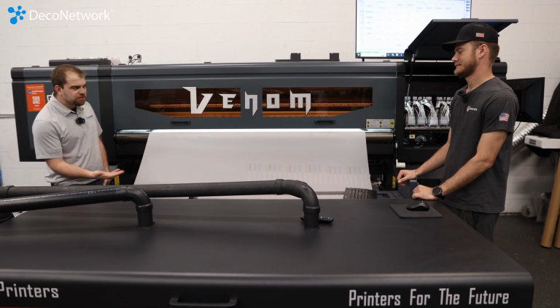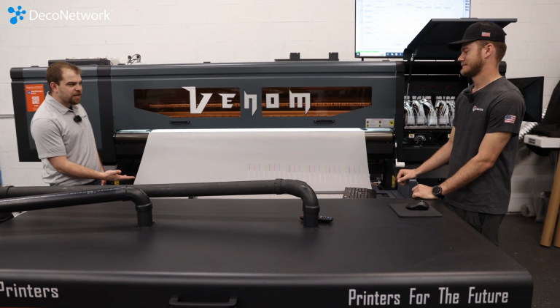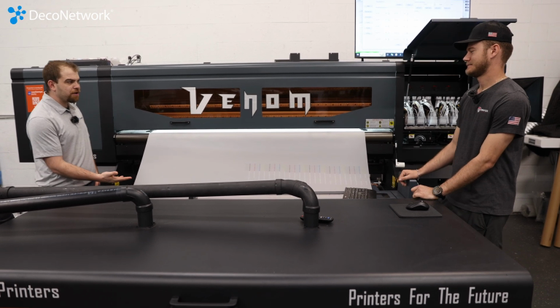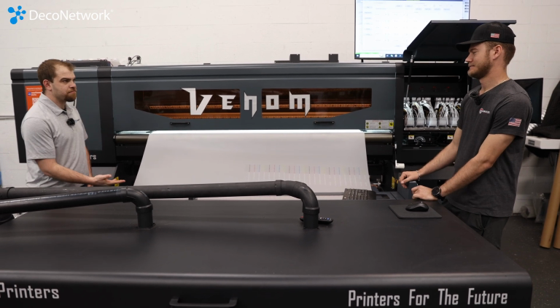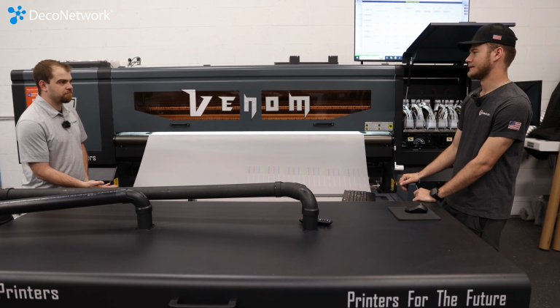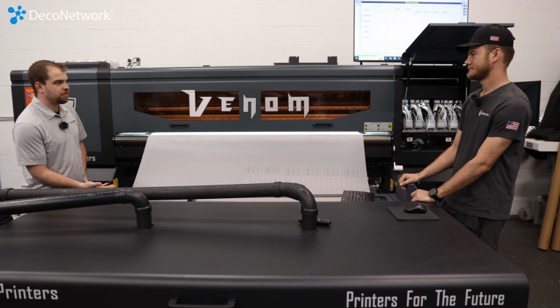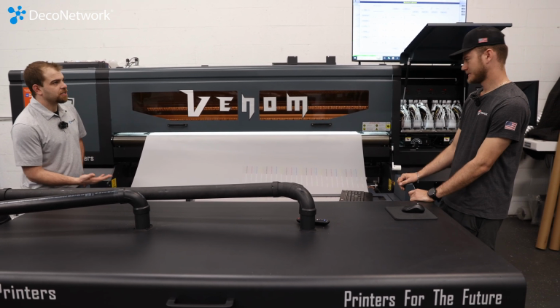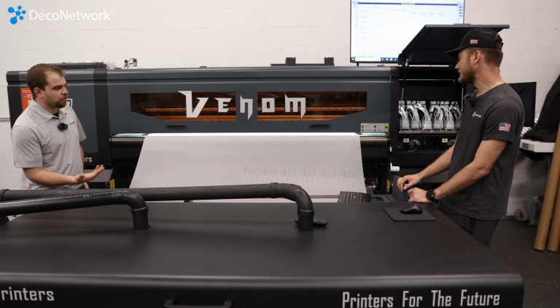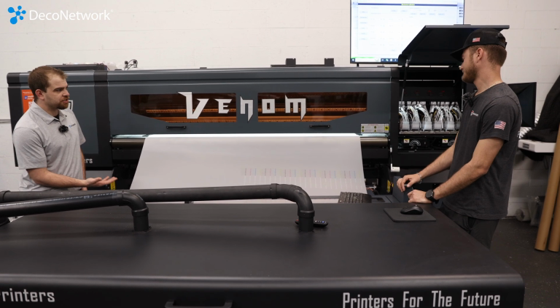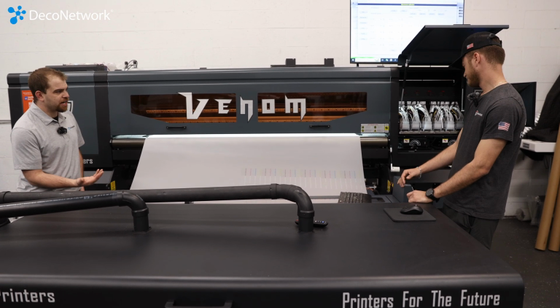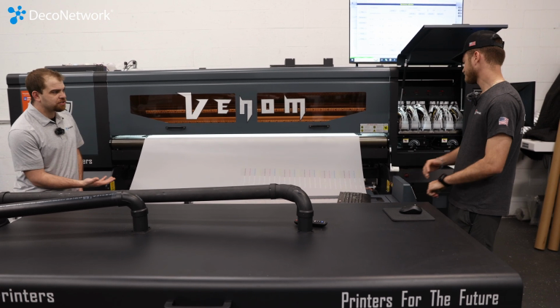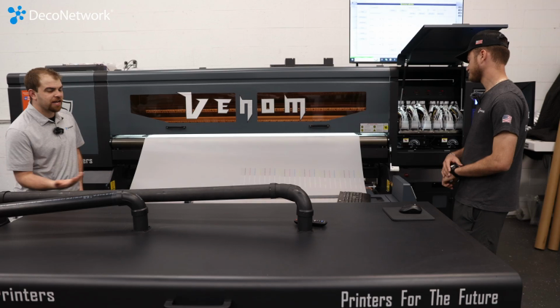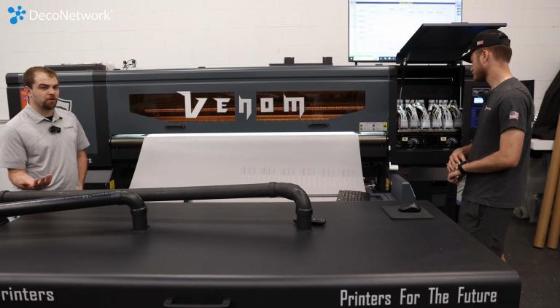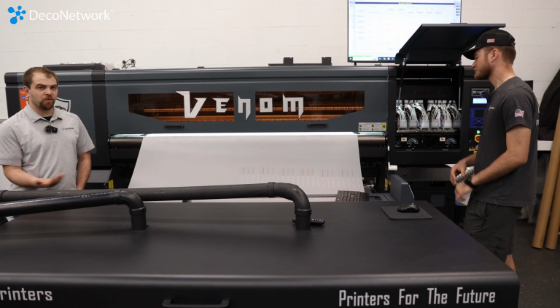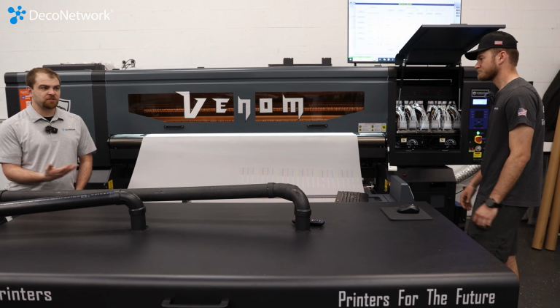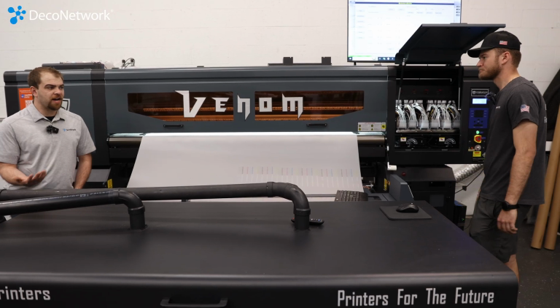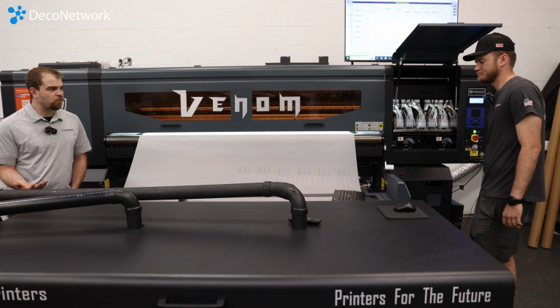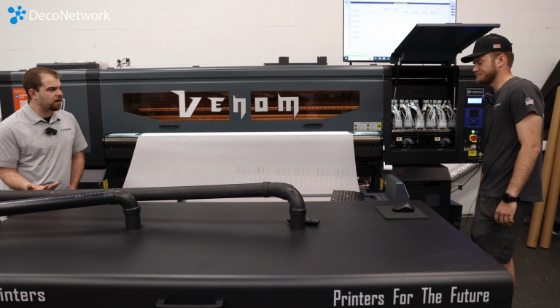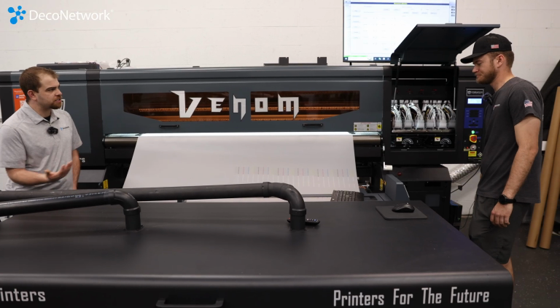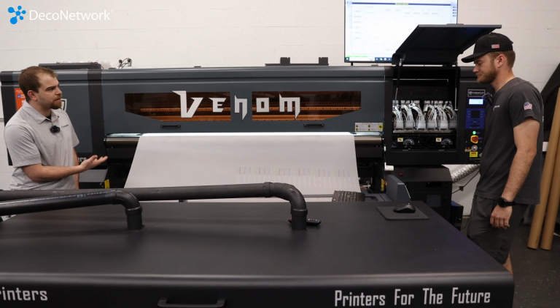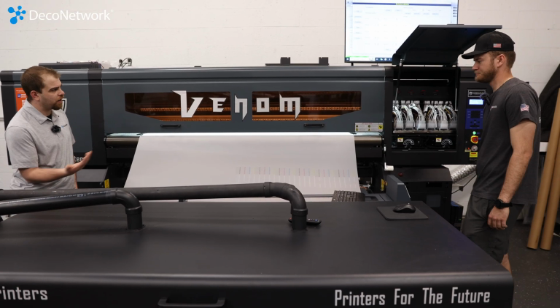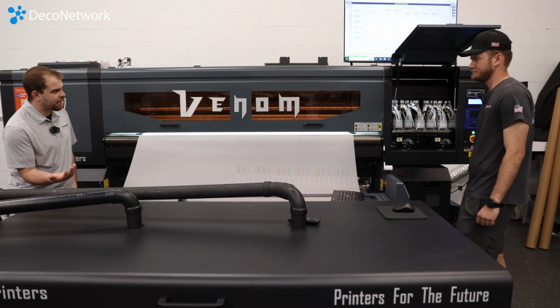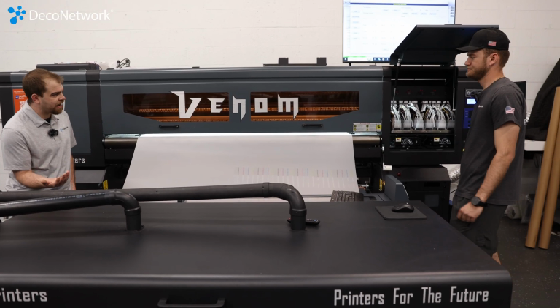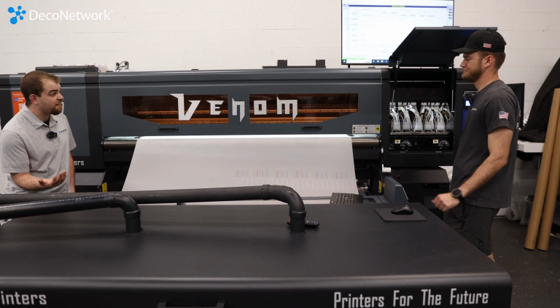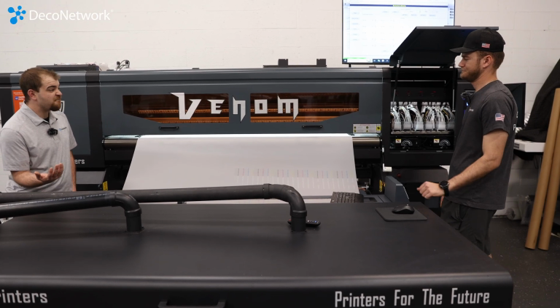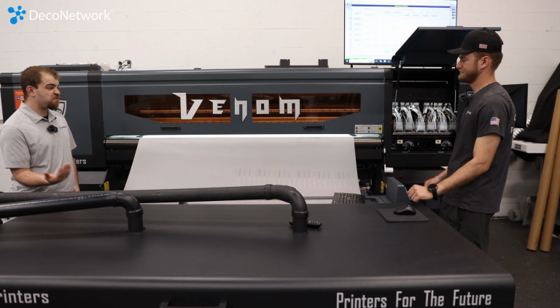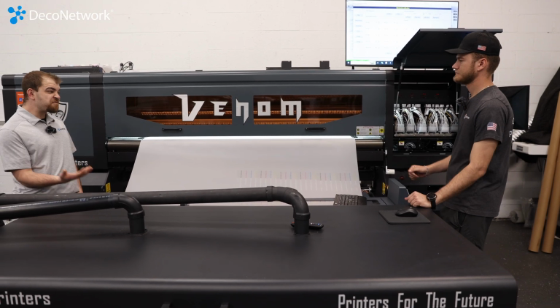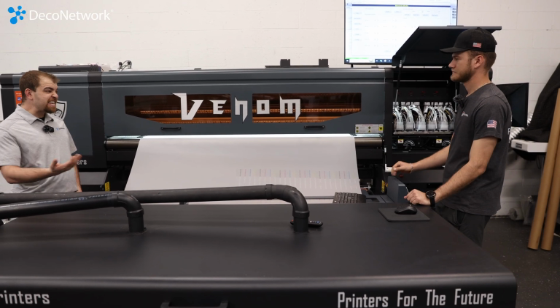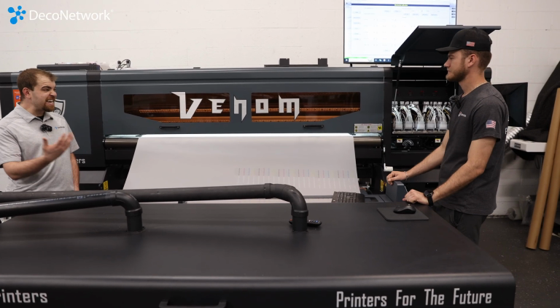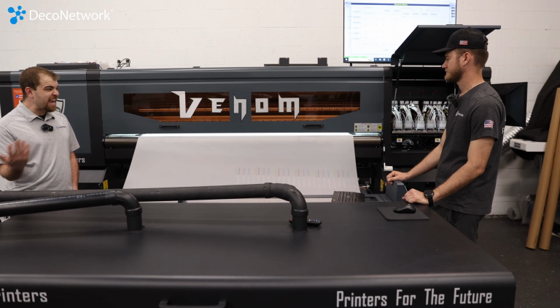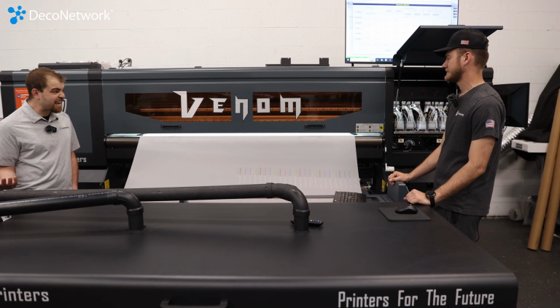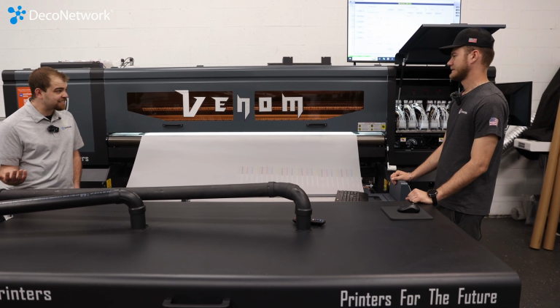NeoStampa? Yep, we're using NeoStampa RIP software — CMYK, 15 heads.